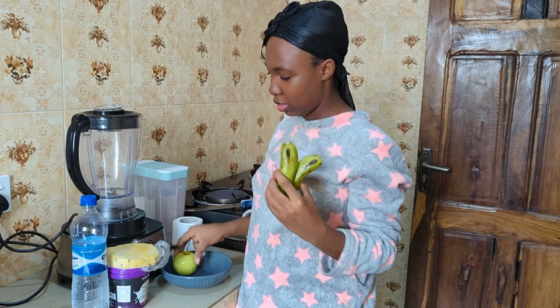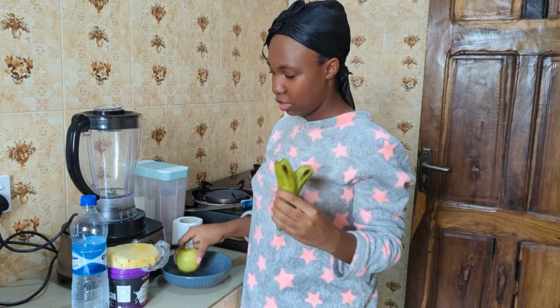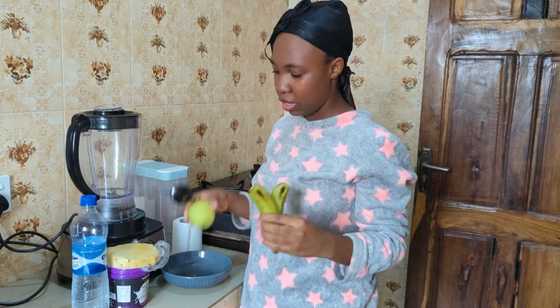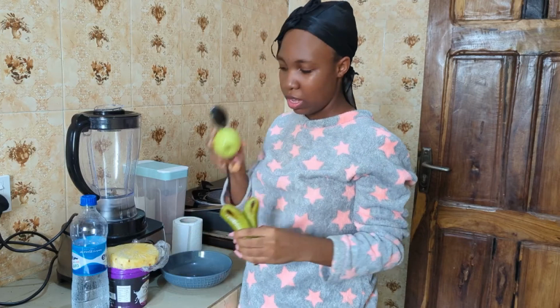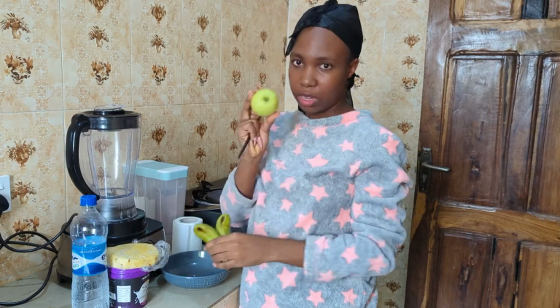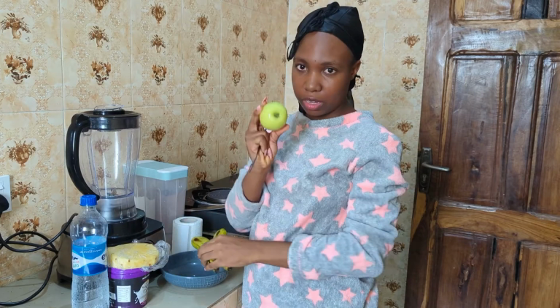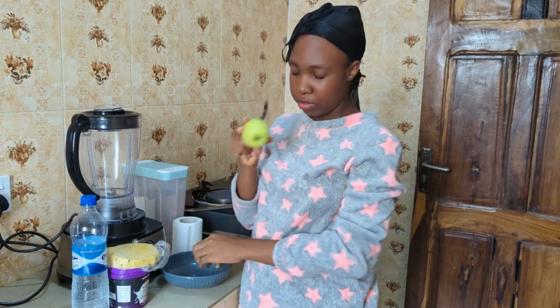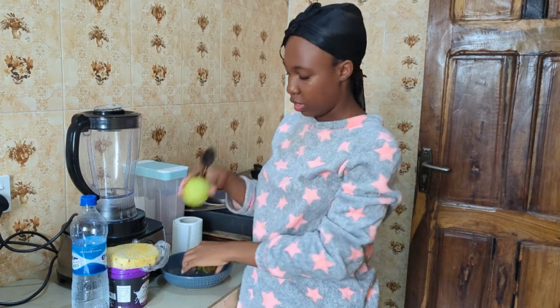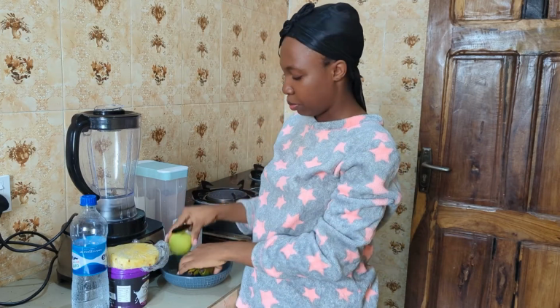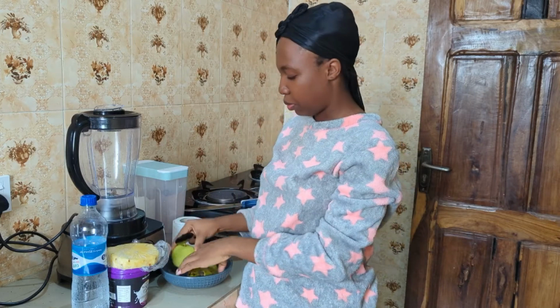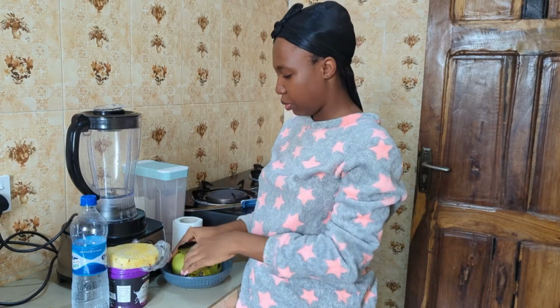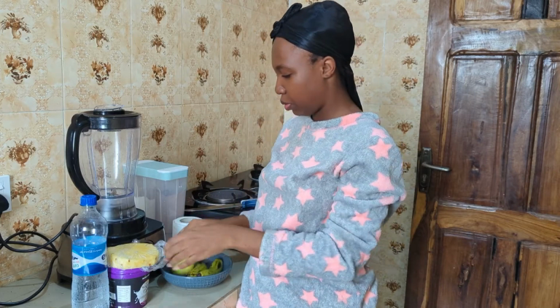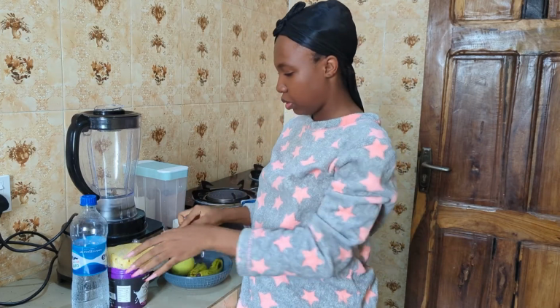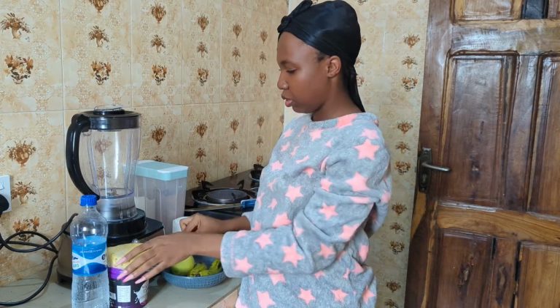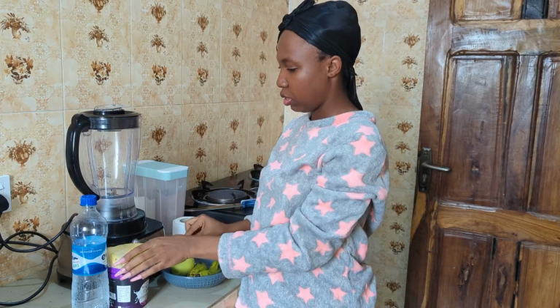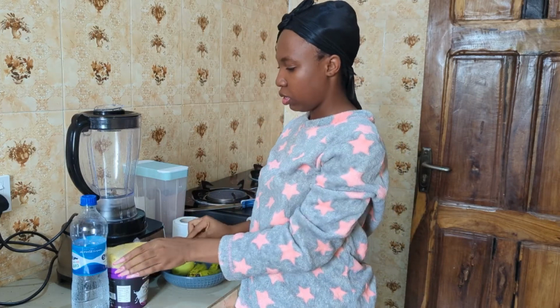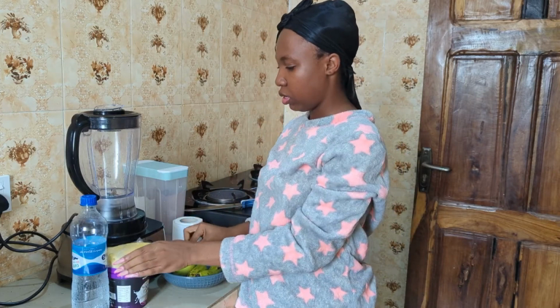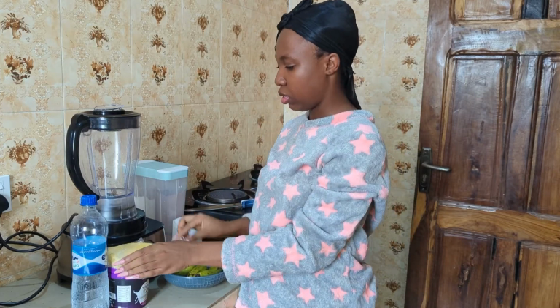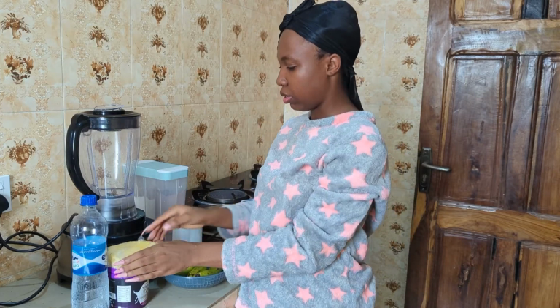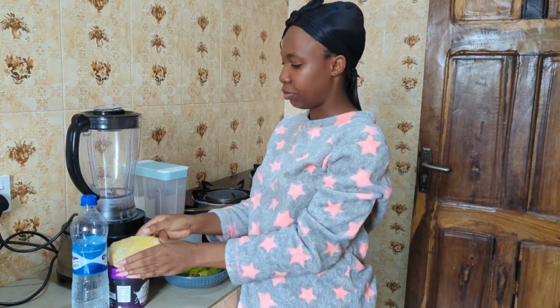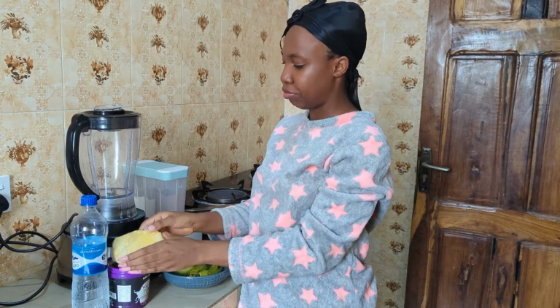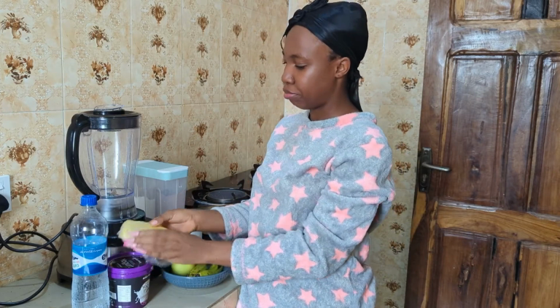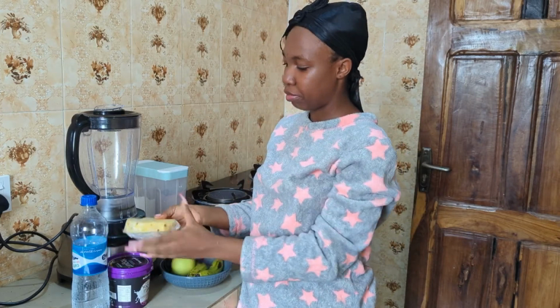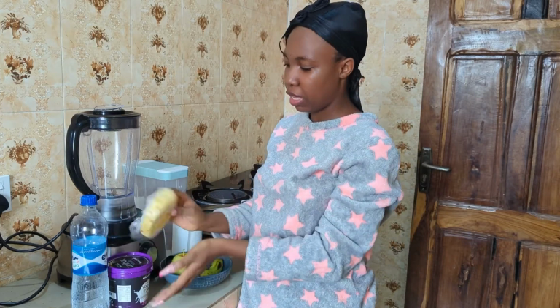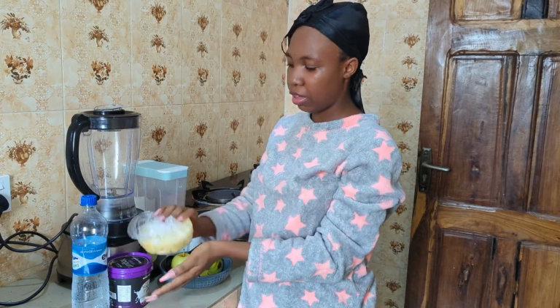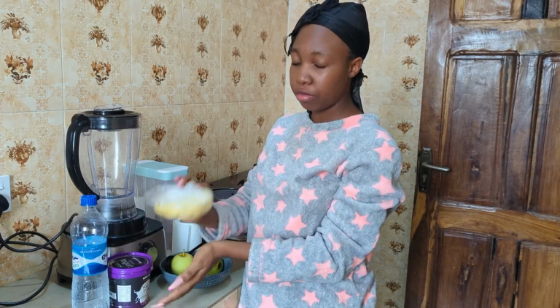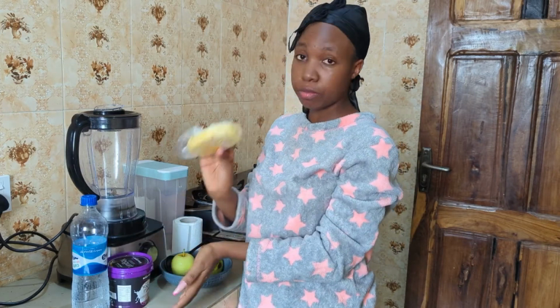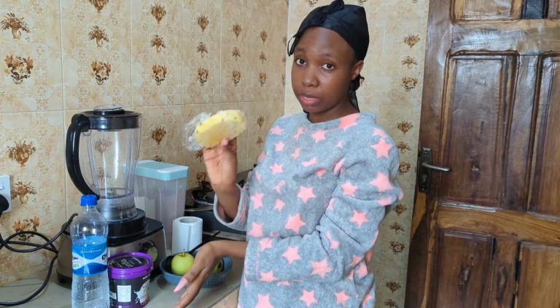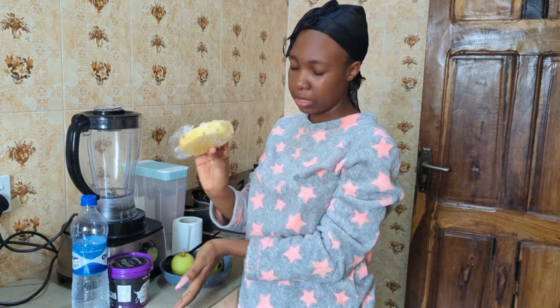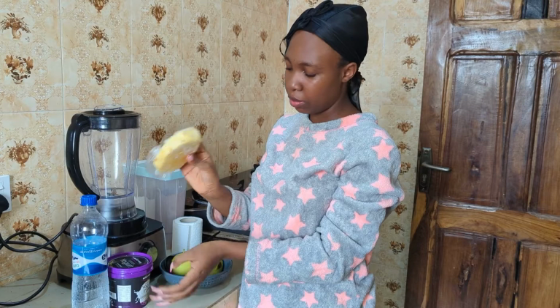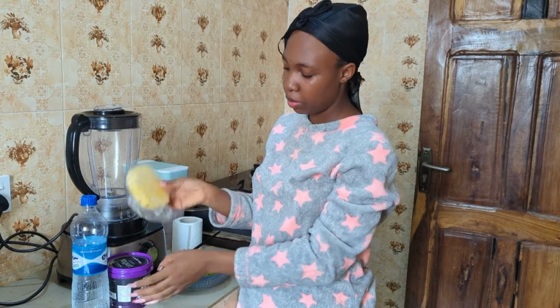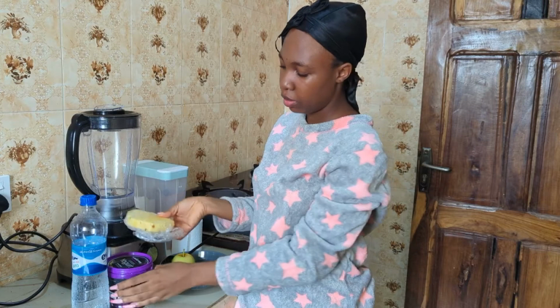So I'm using banana, apple, and also pineapple — and my favorite Greek yogurt.